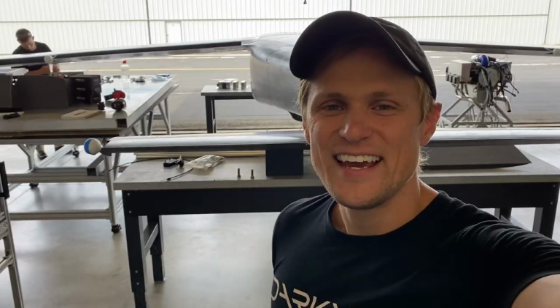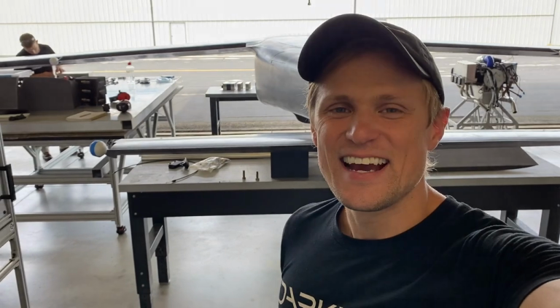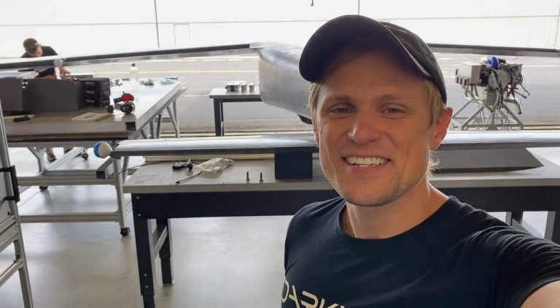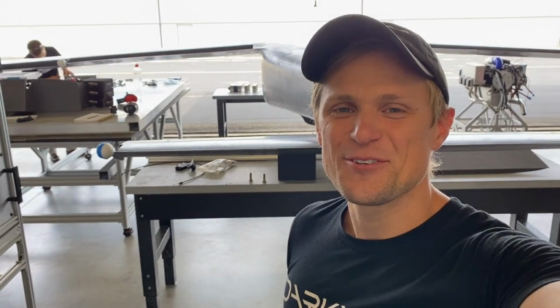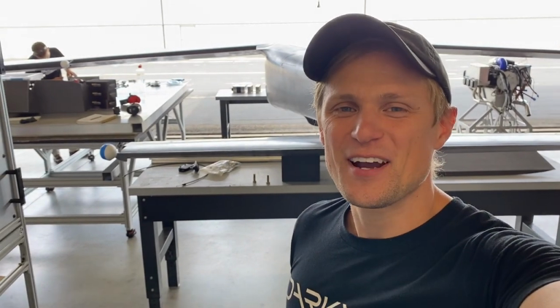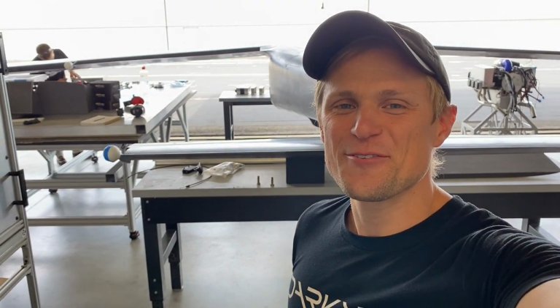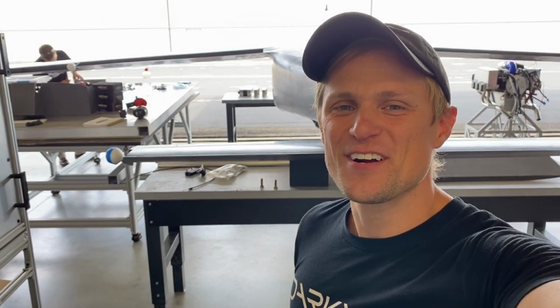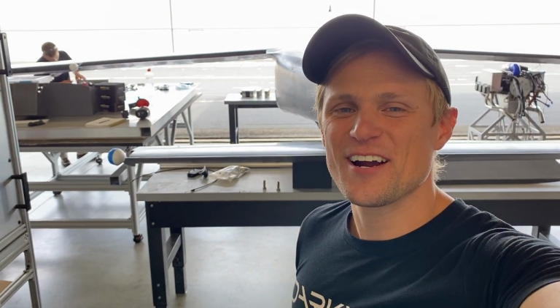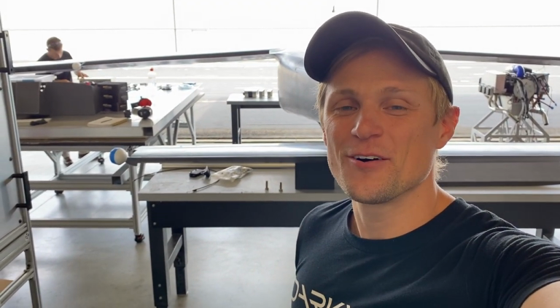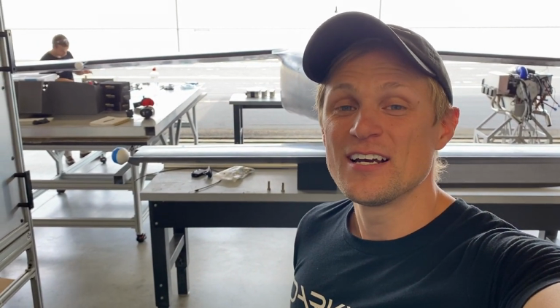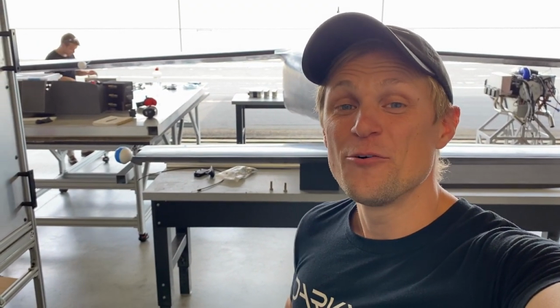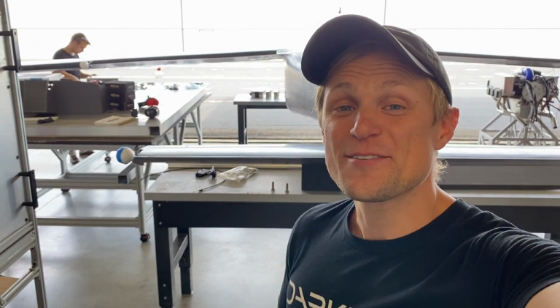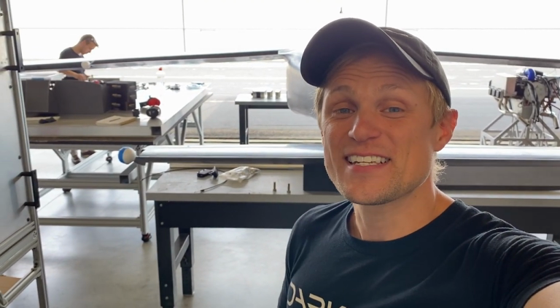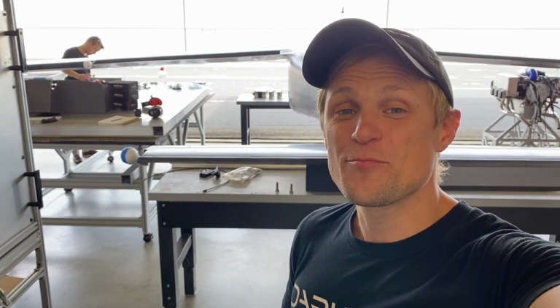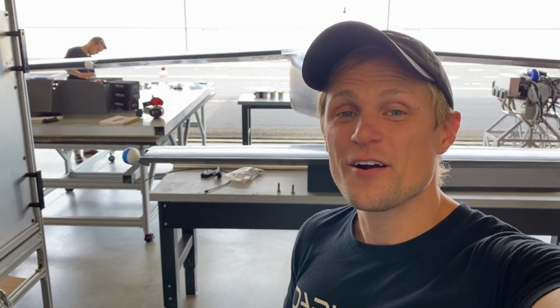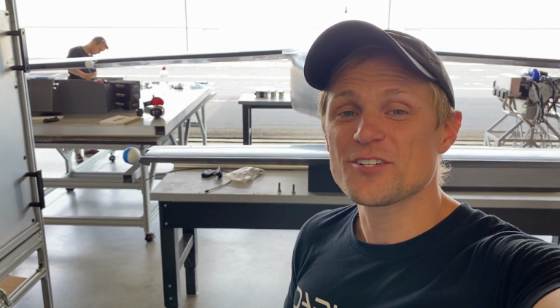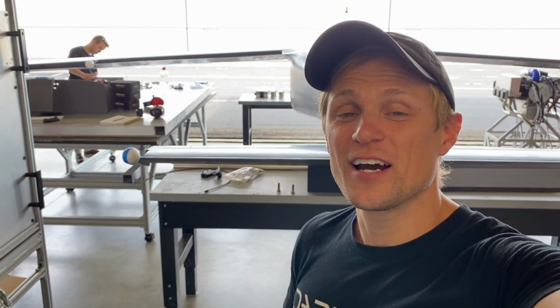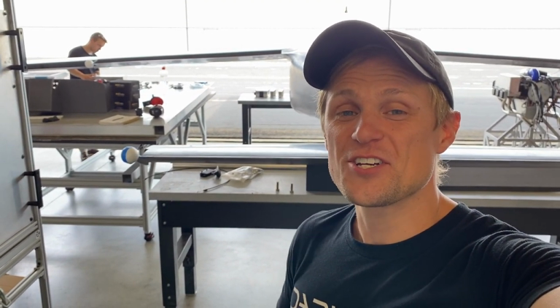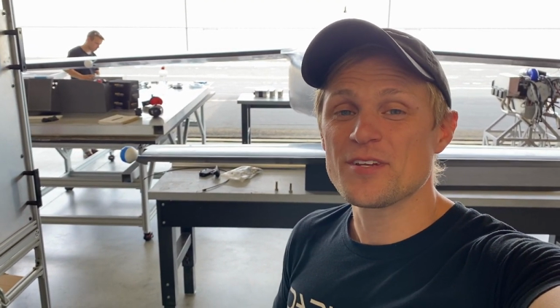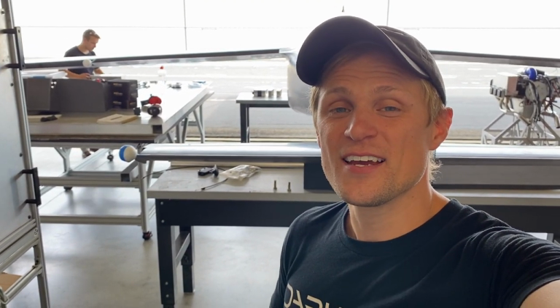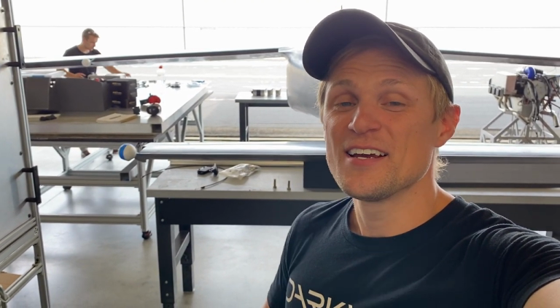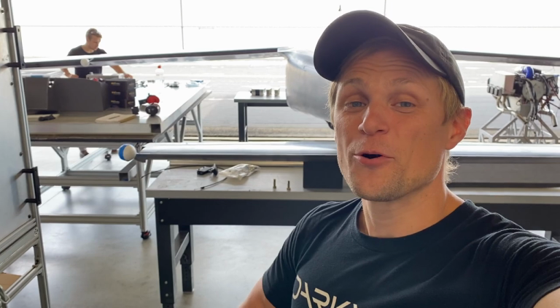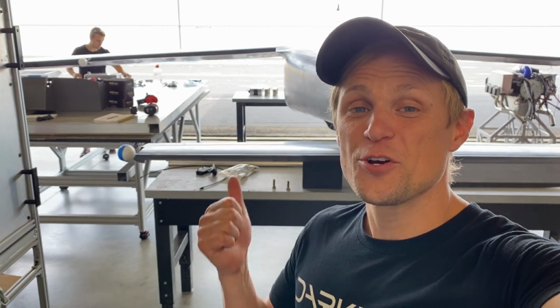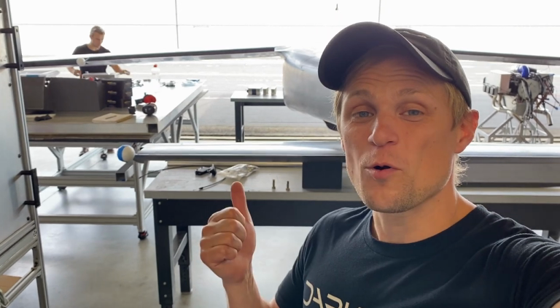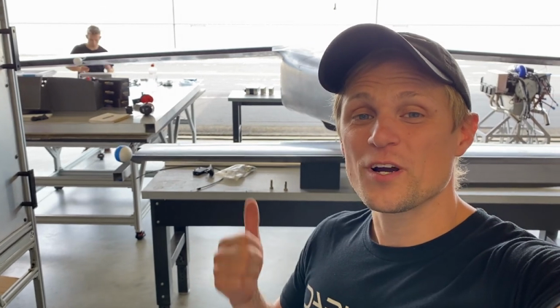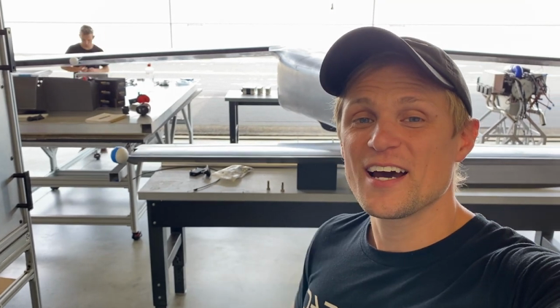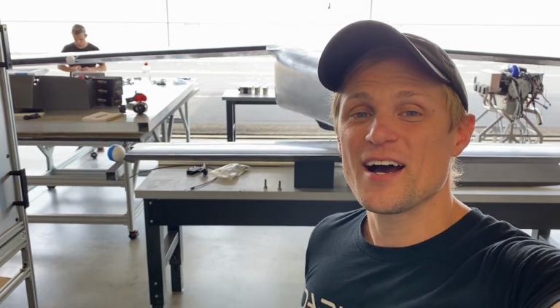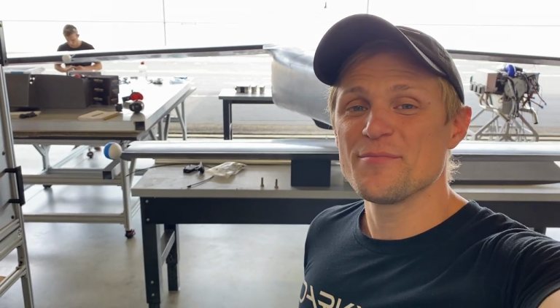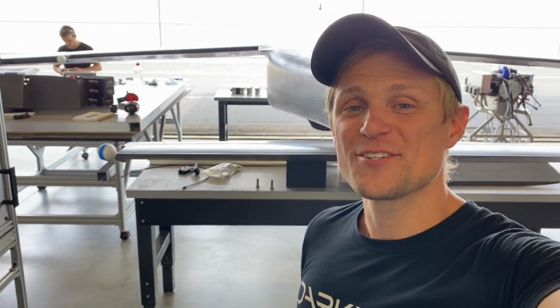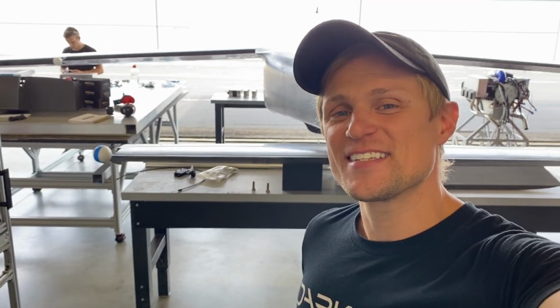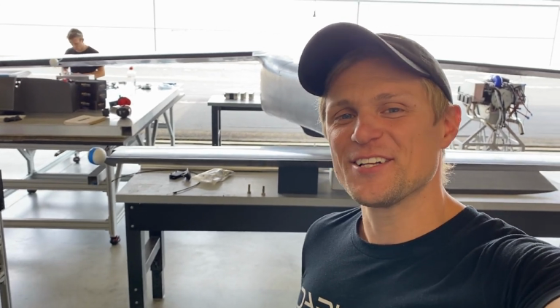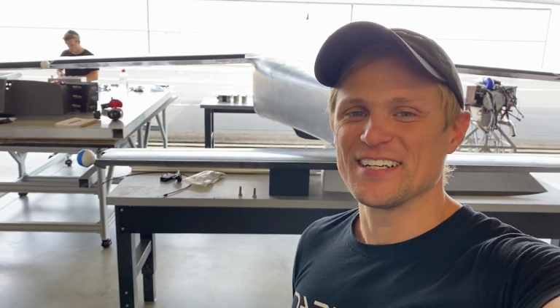Hey guys, Riley here with Dark Arrow. We've got some exciting progress going on in the shop today. I want to show you what we're working on behind me, so let's take a look.